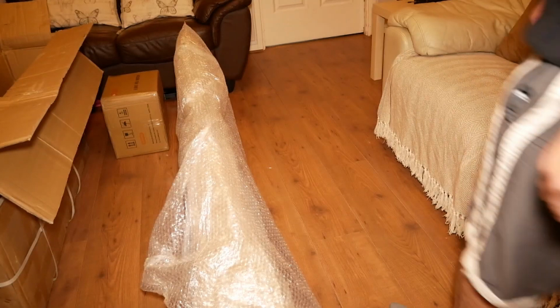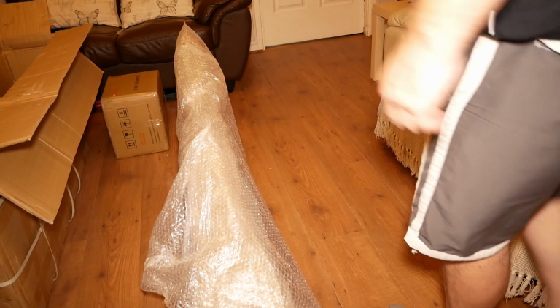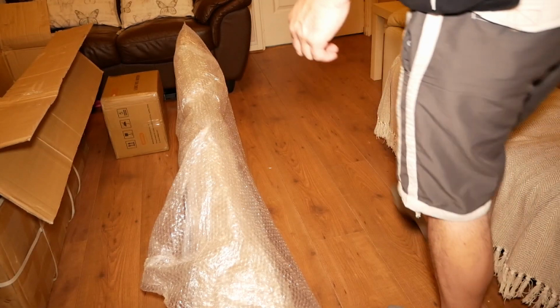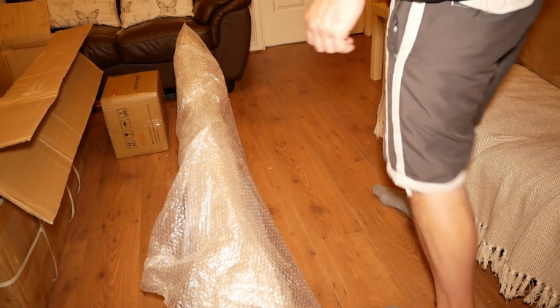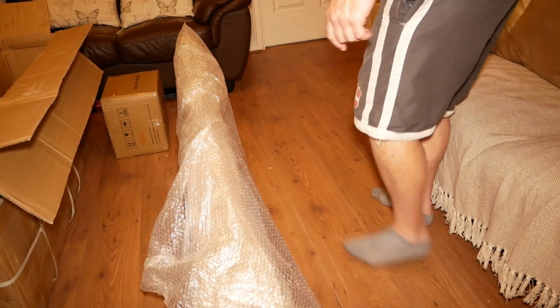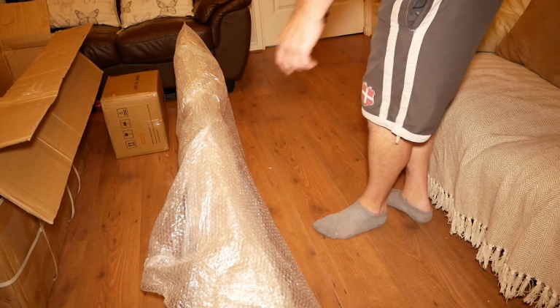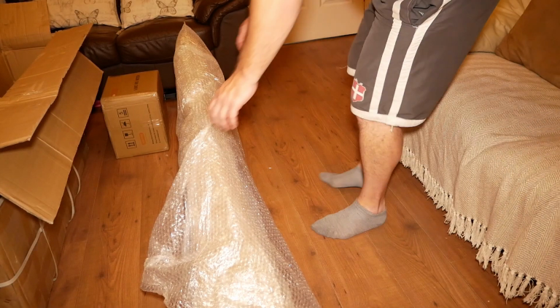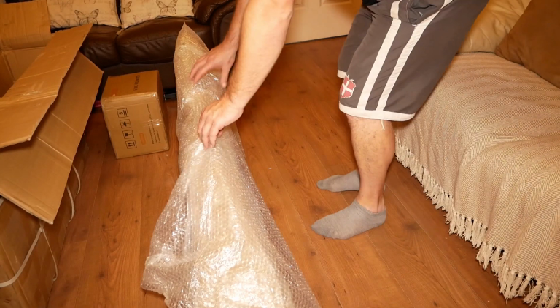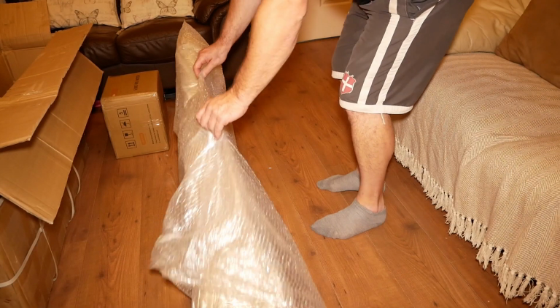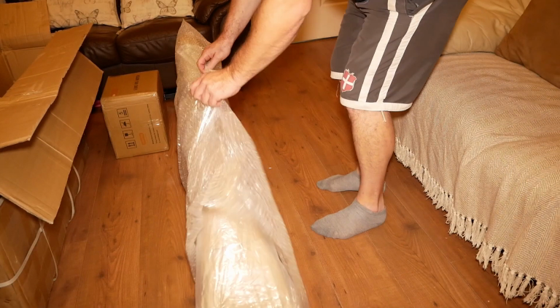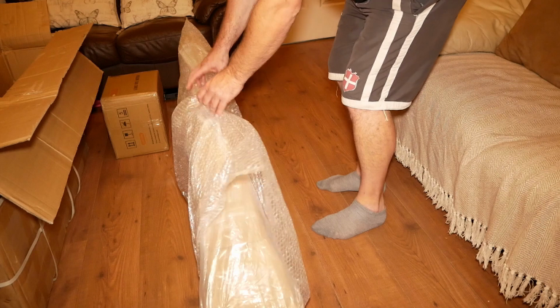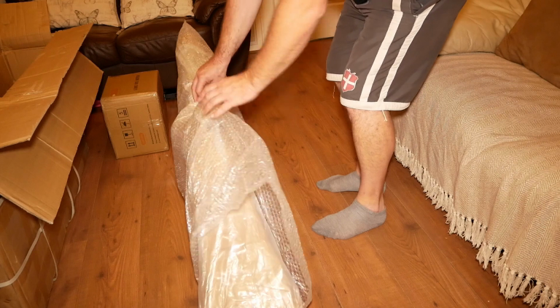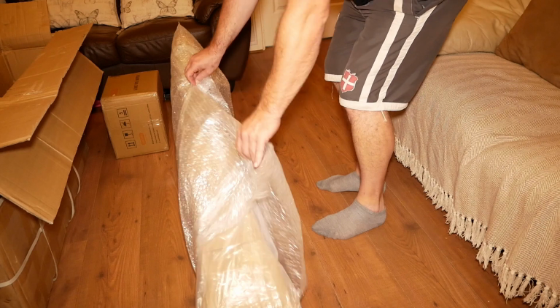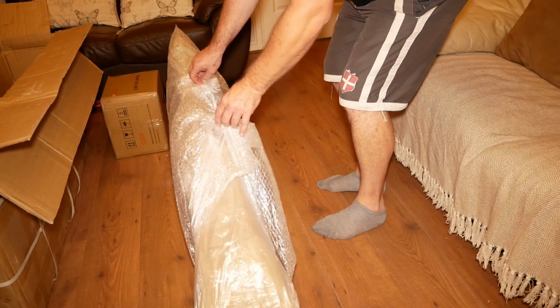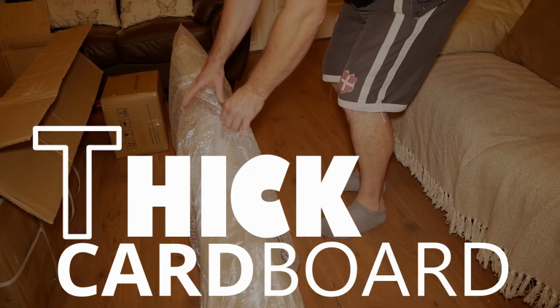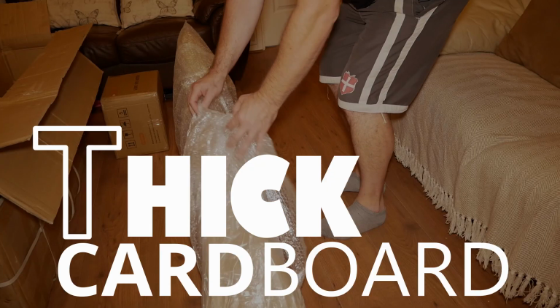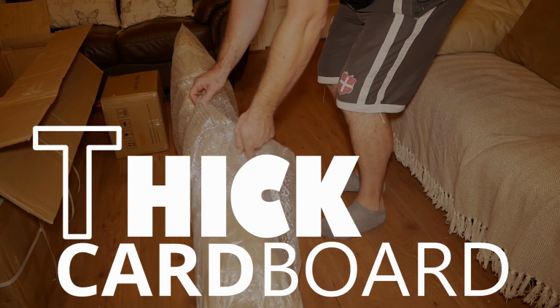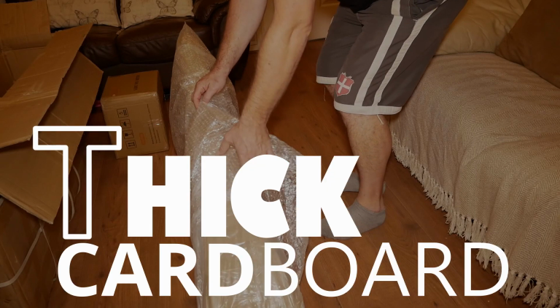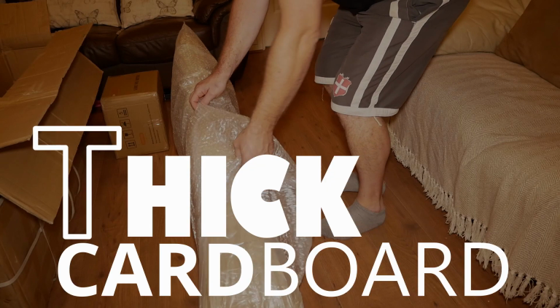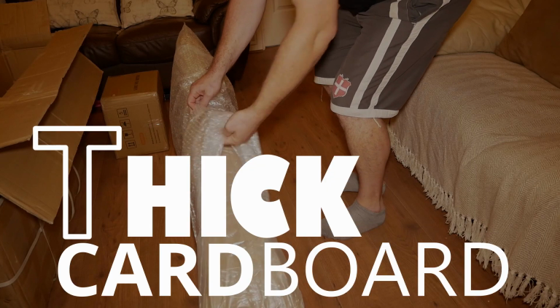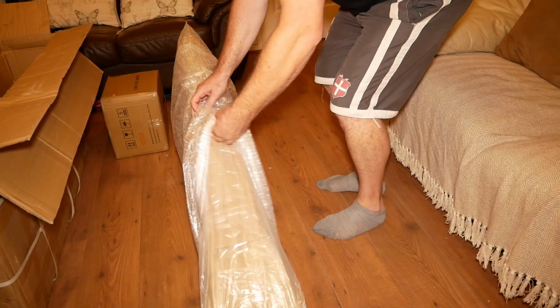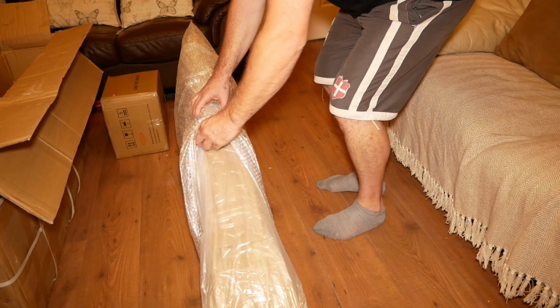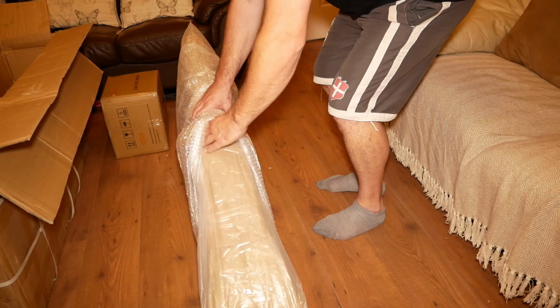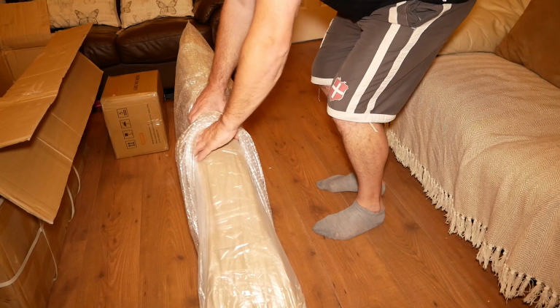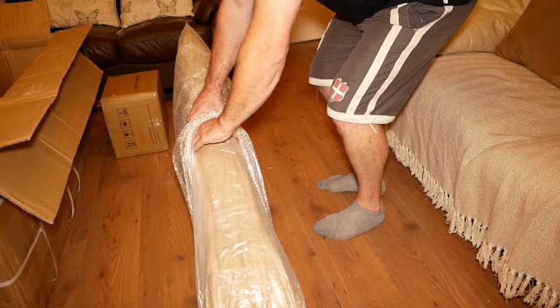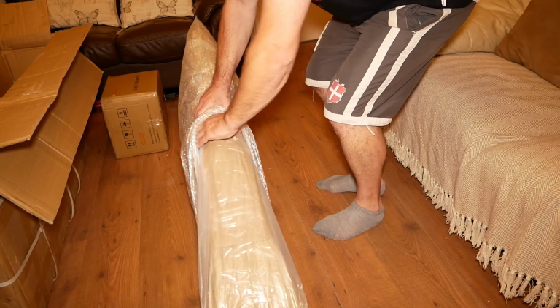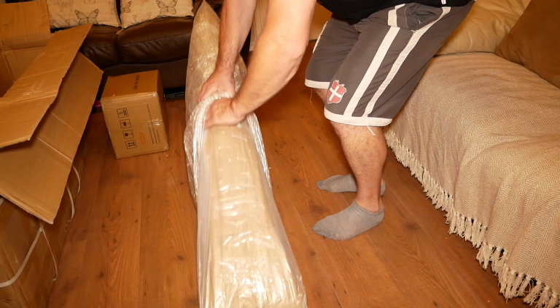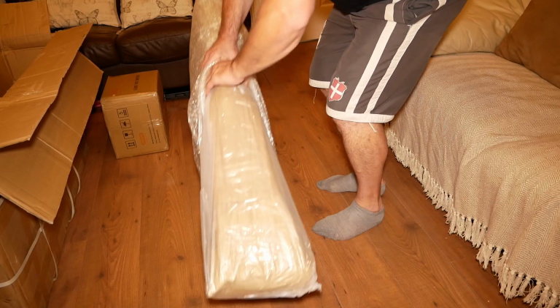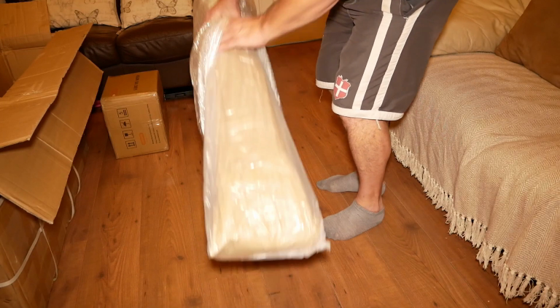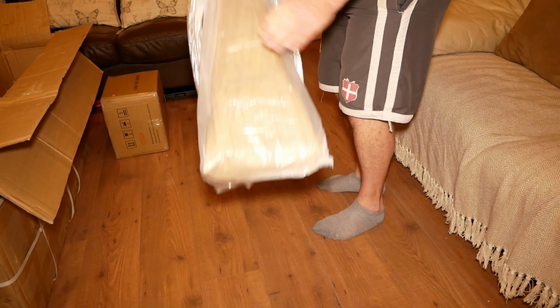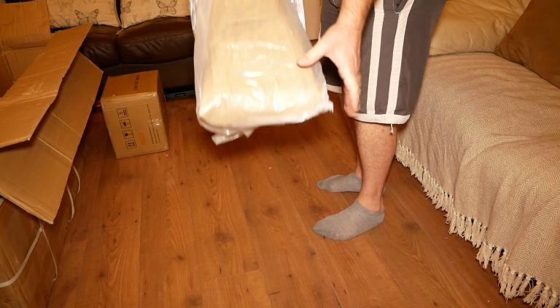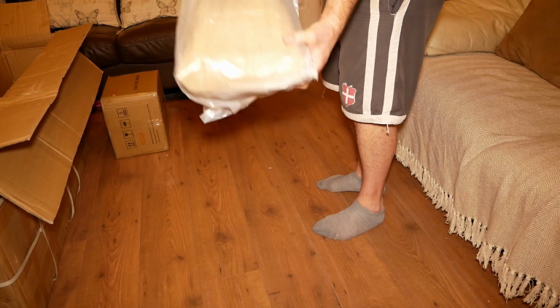The frame comes in a sturdy box that is made from thick cardboard. You can see that it has been well packed and protected.